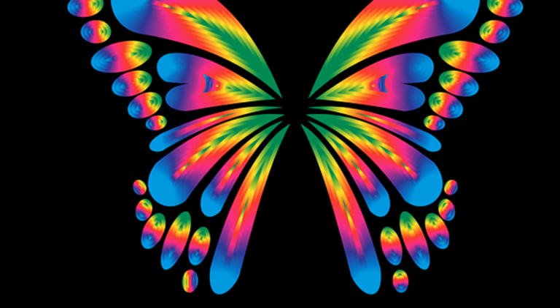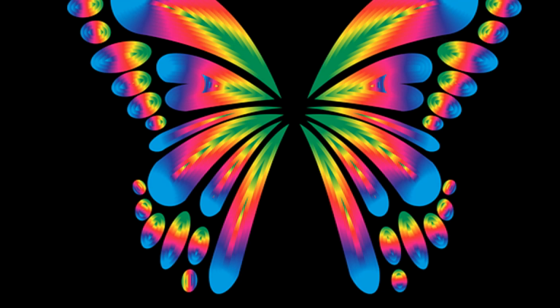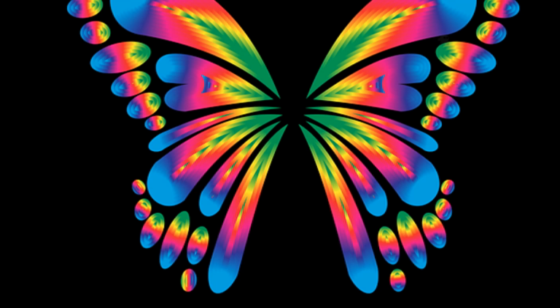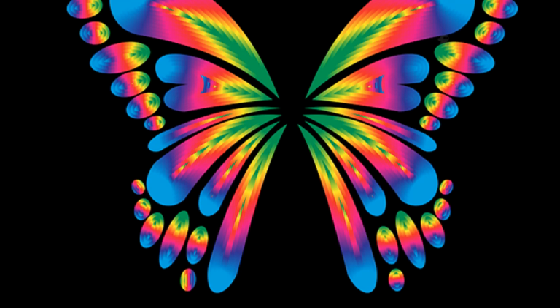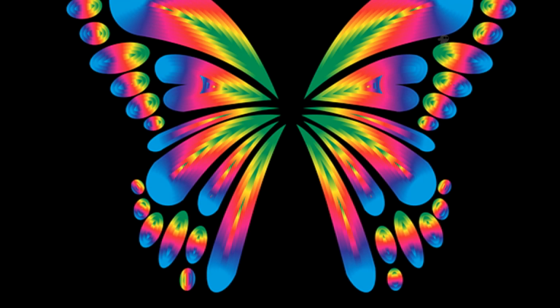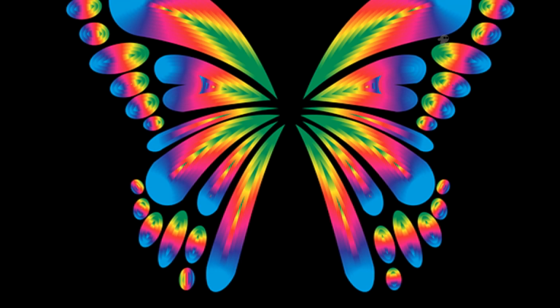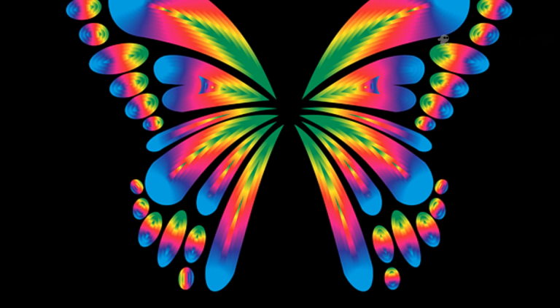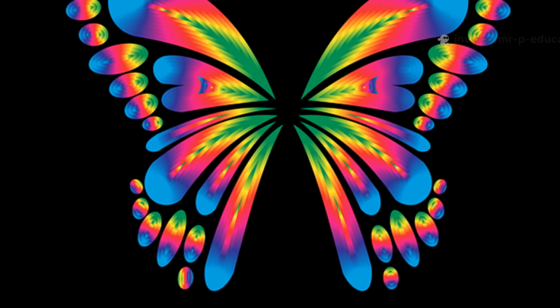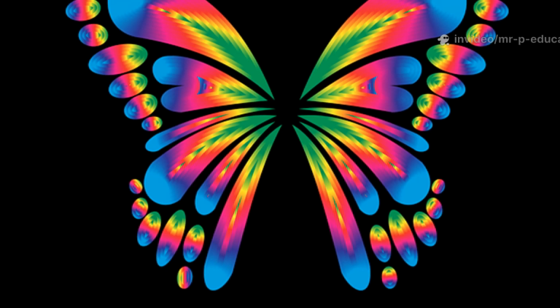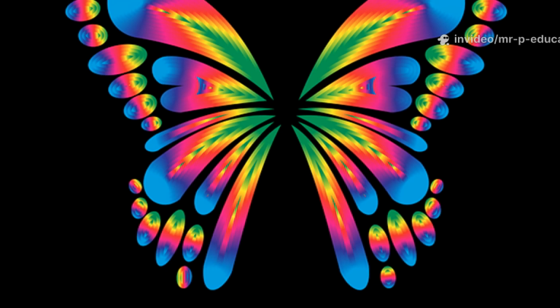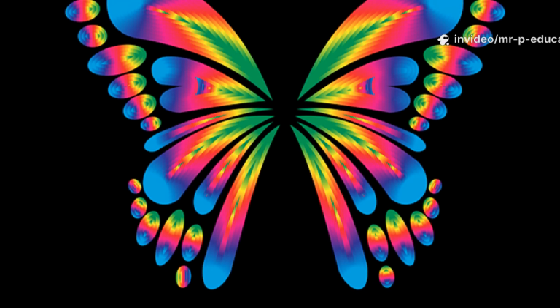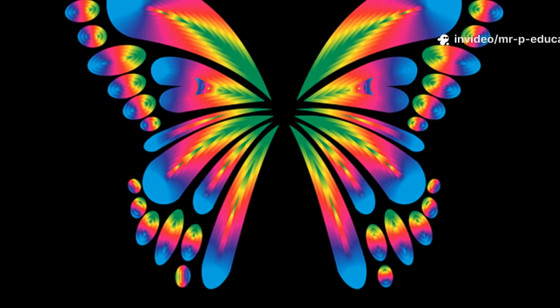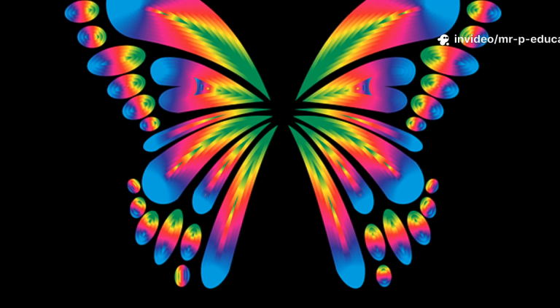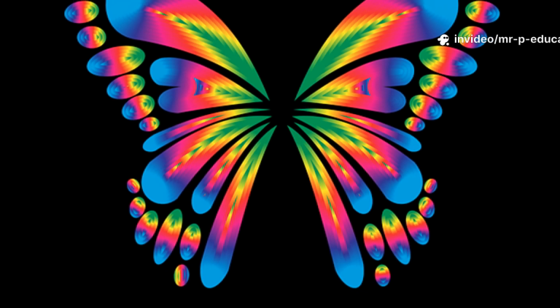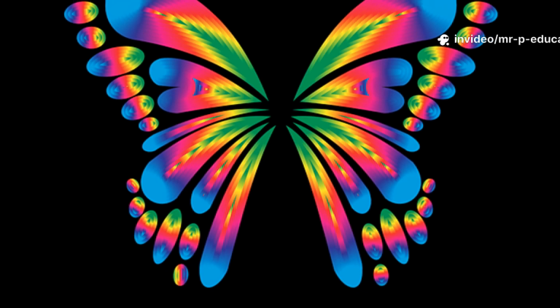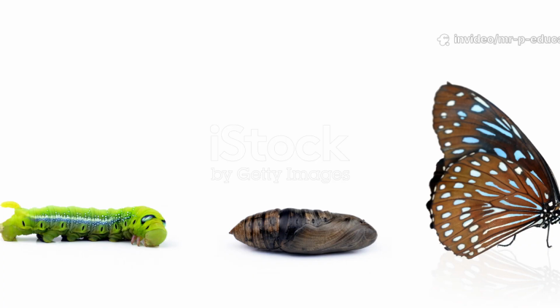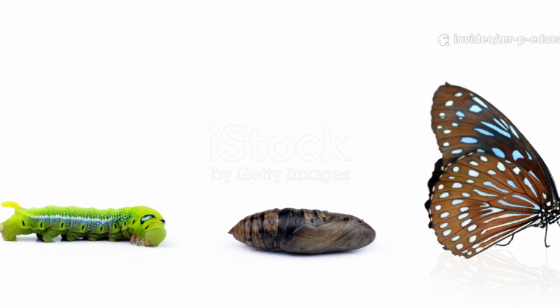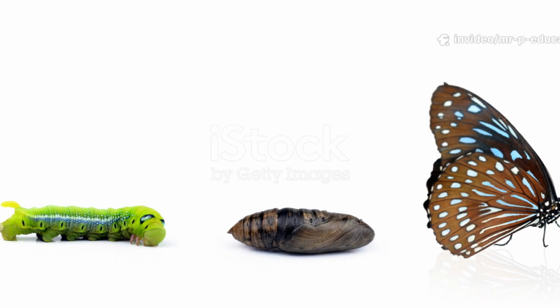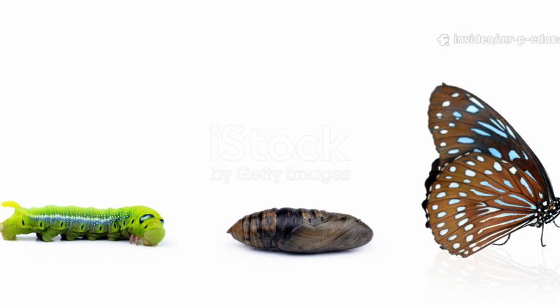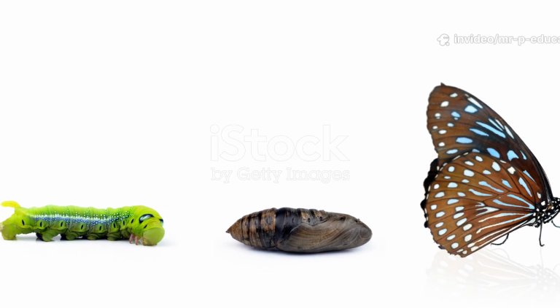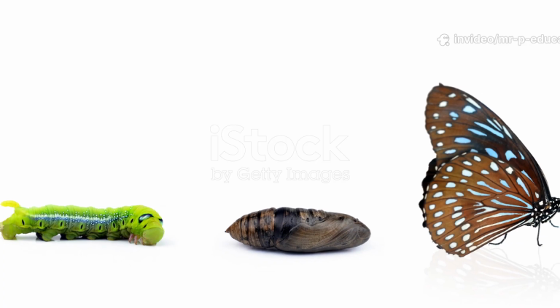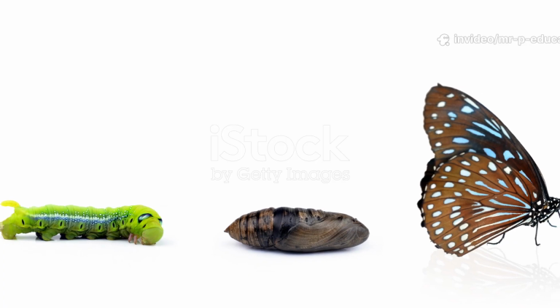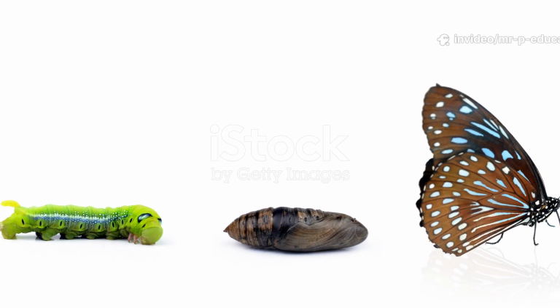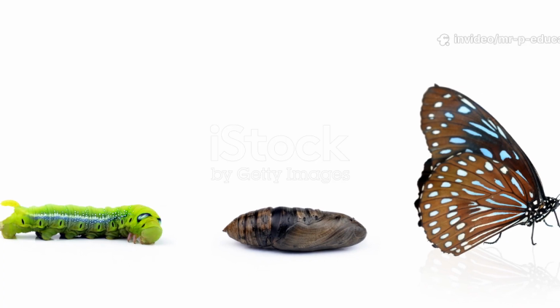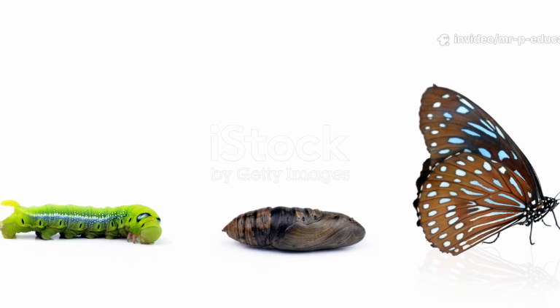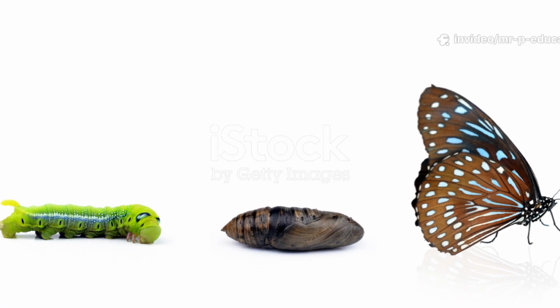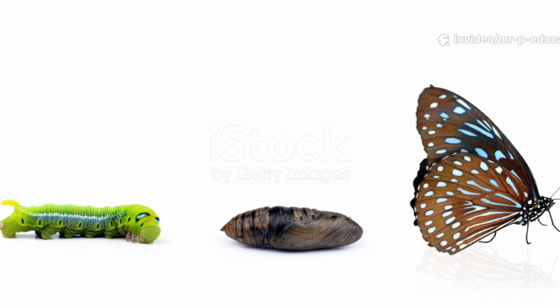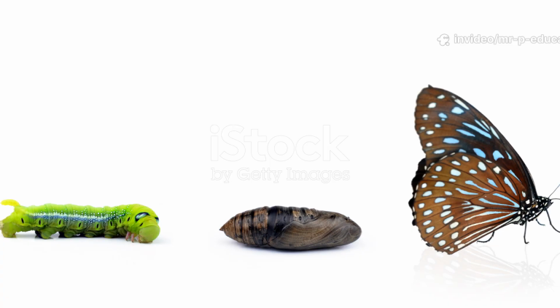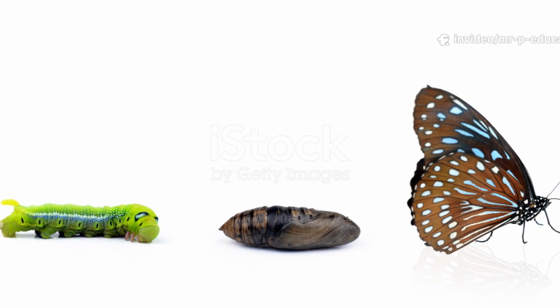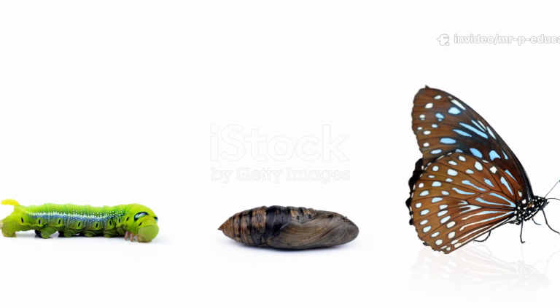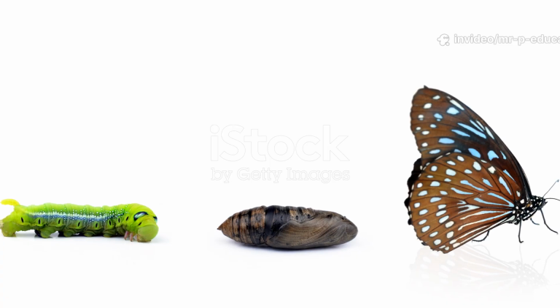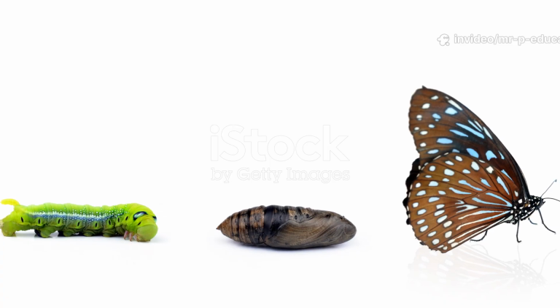Welcome to Mr. P Education Academy. Today we're exploring the amazing life cycle of a butterfly.